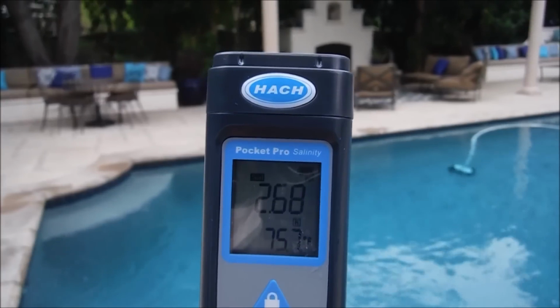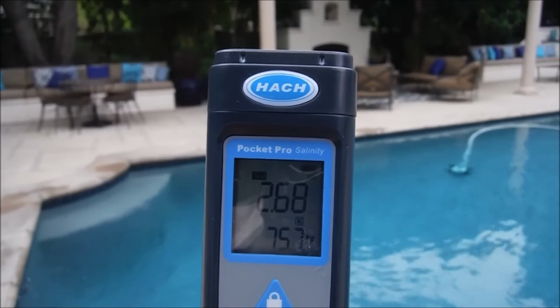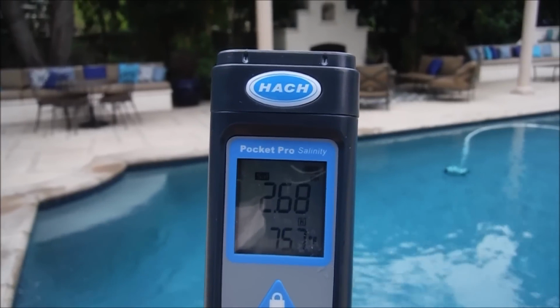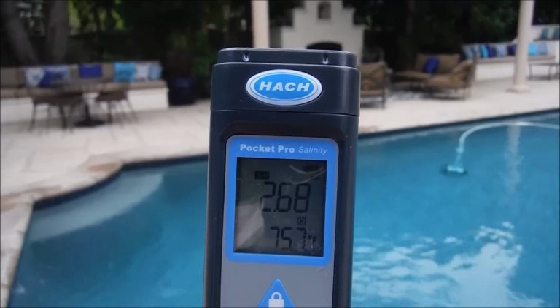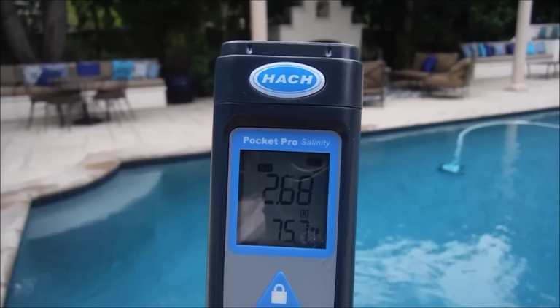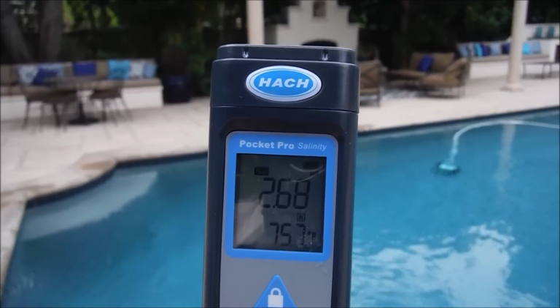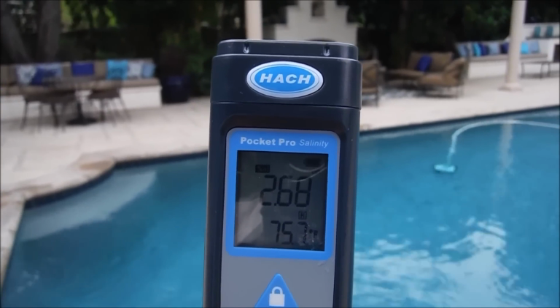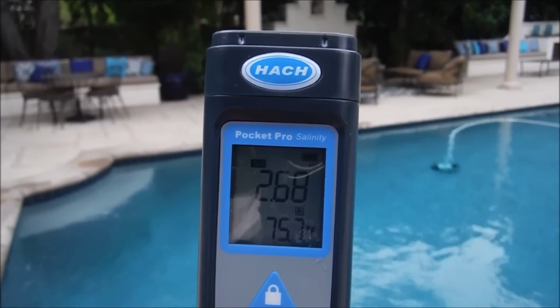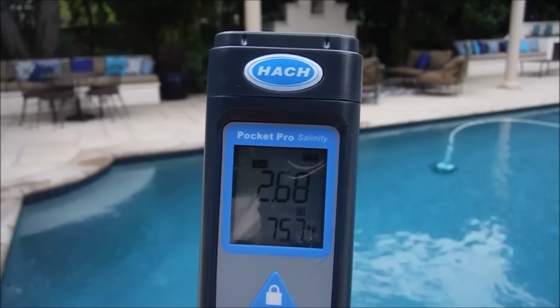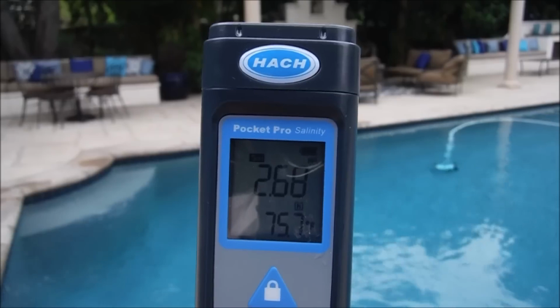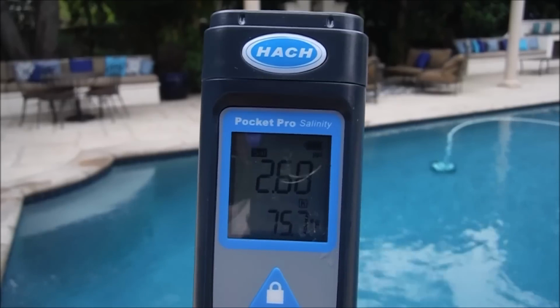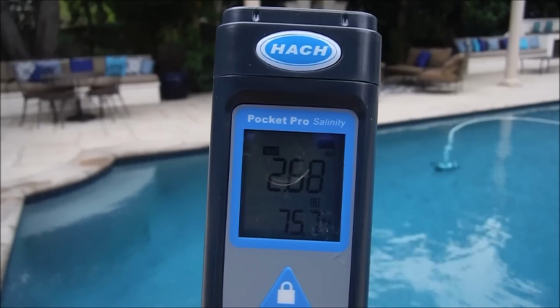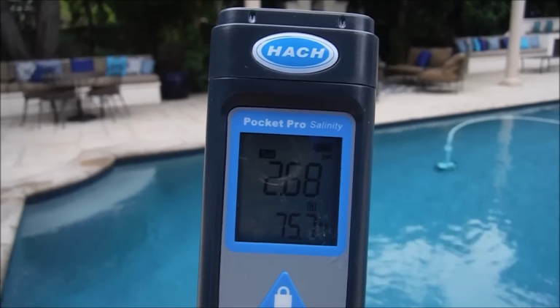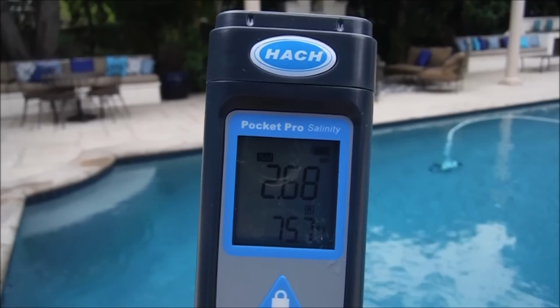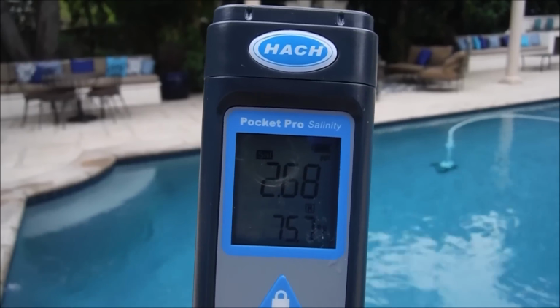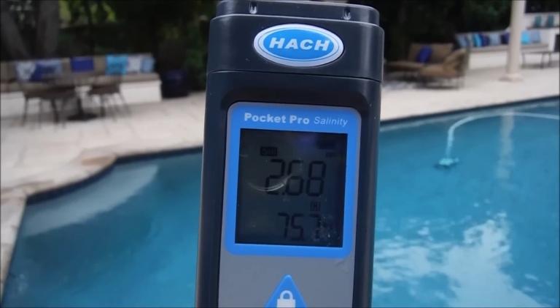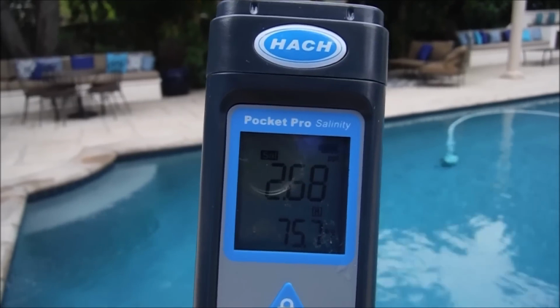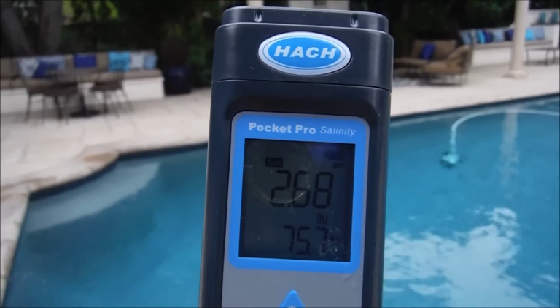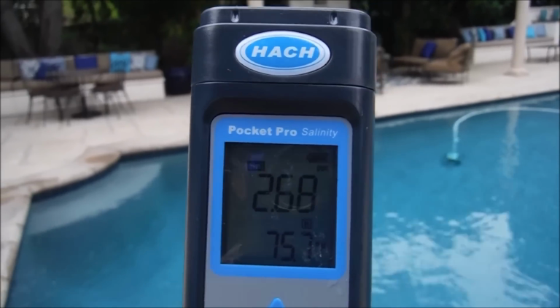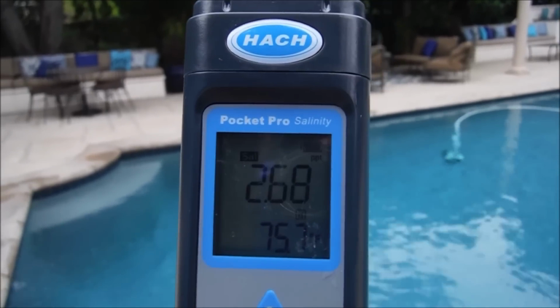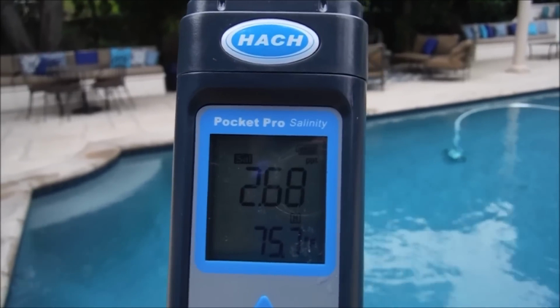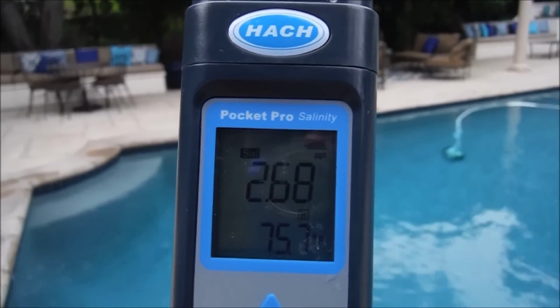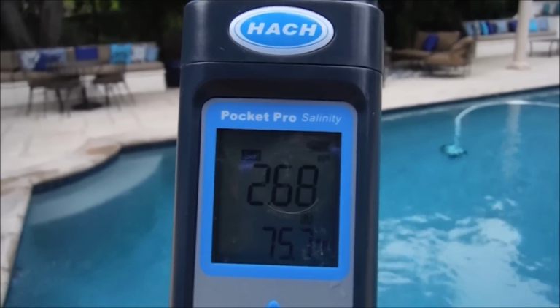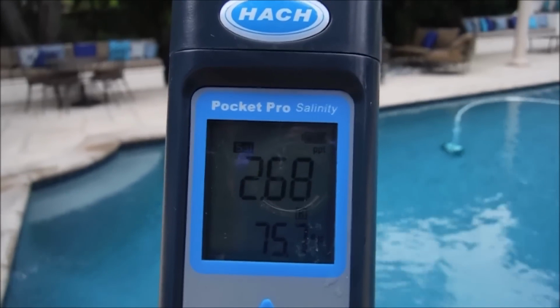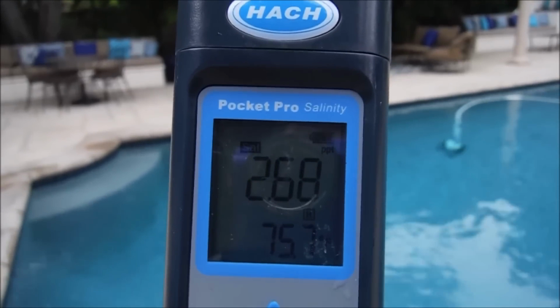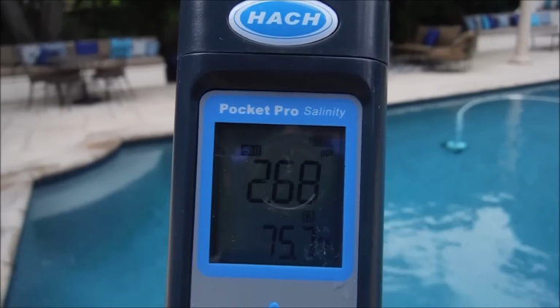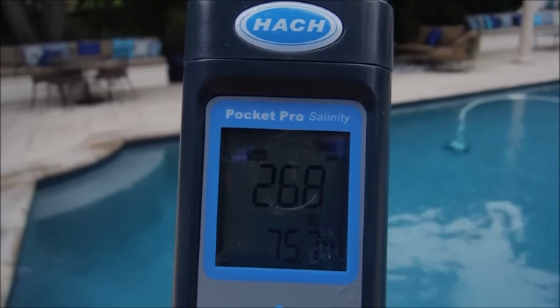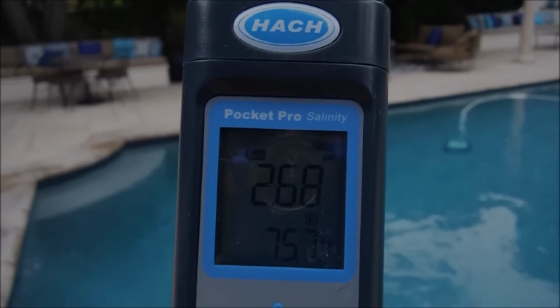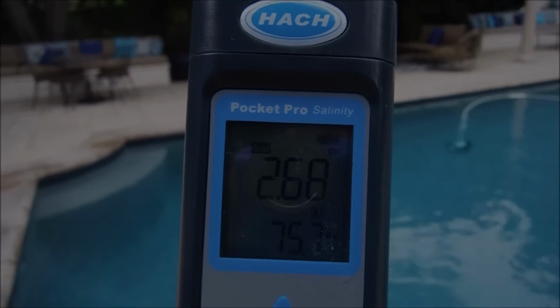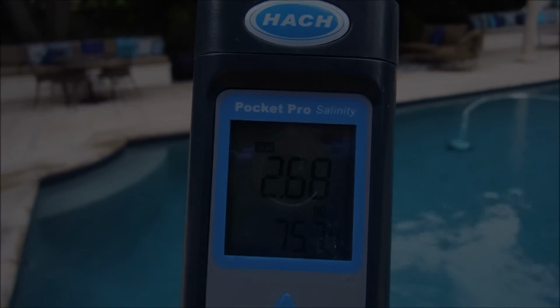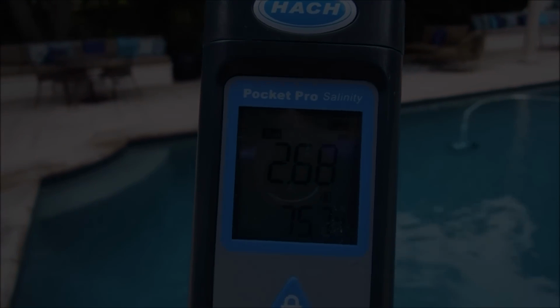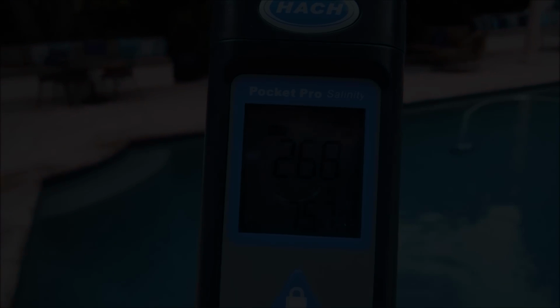The Pocket Pro salinity tester is very easy to use and very accurate — it's a great tool to have for checking the salinity level in your saltwater pools.